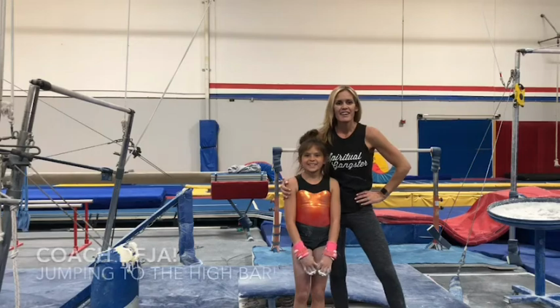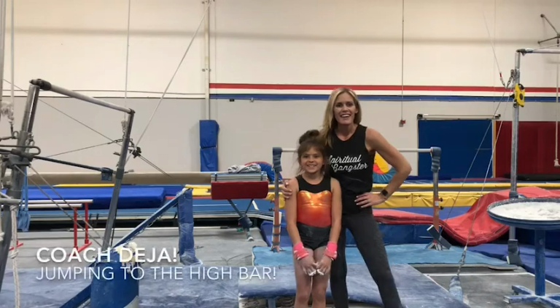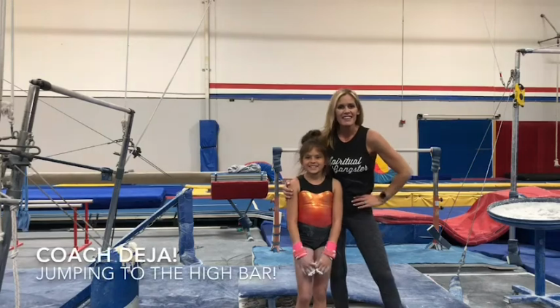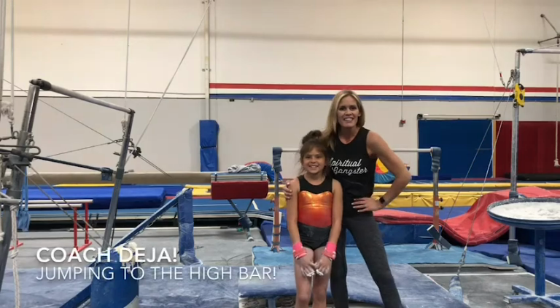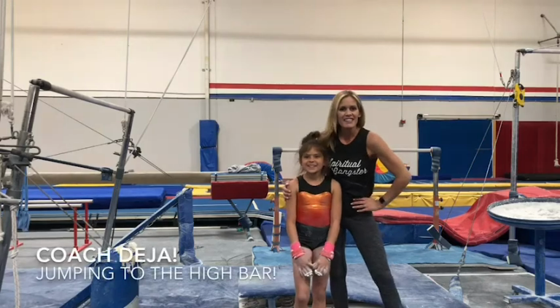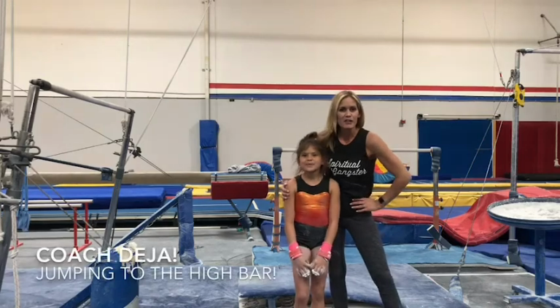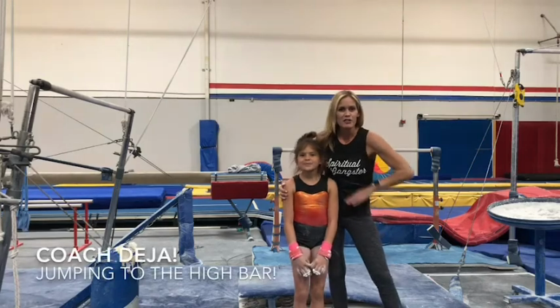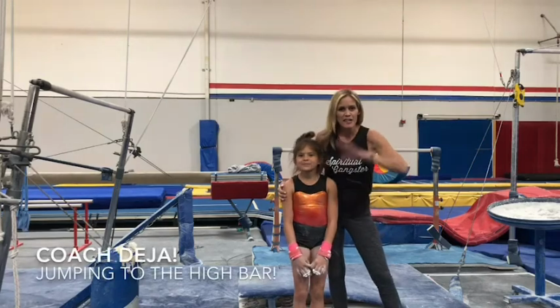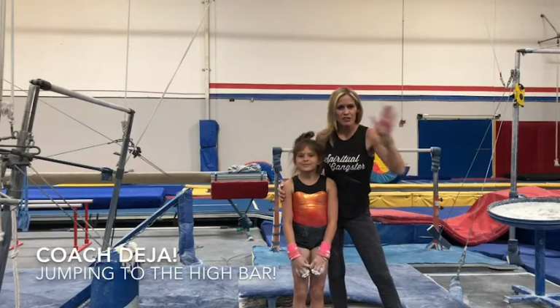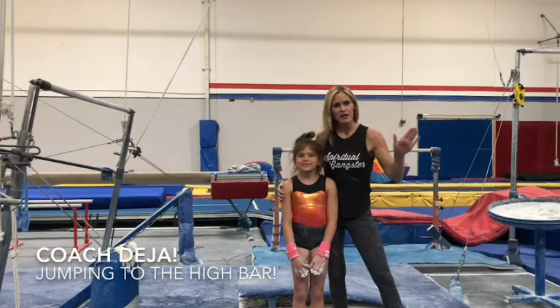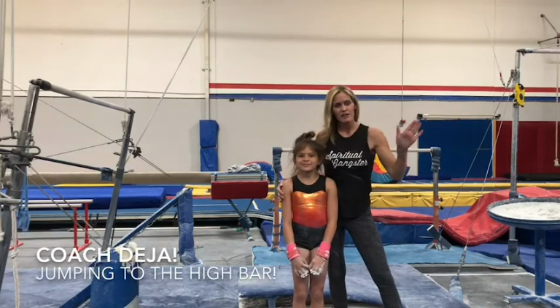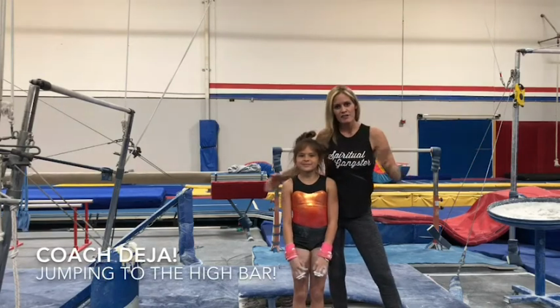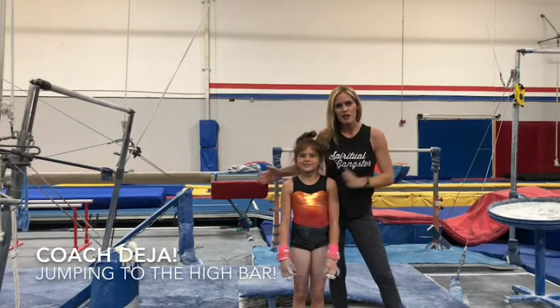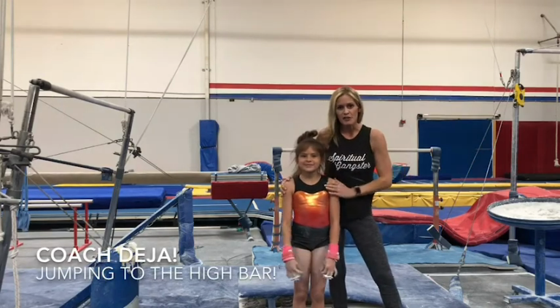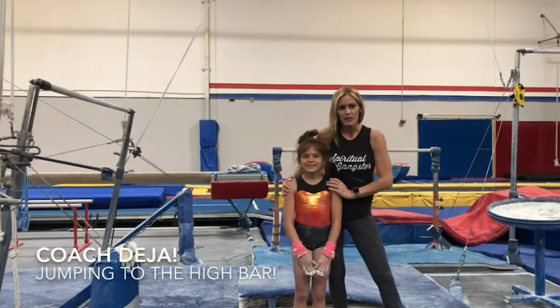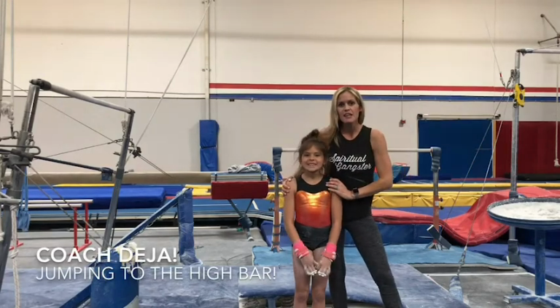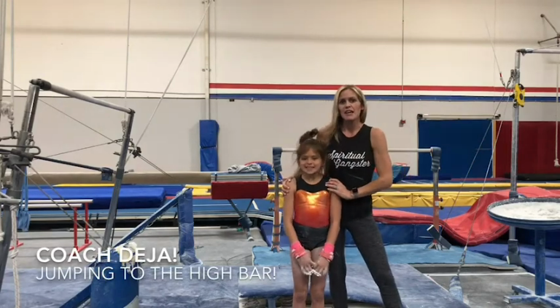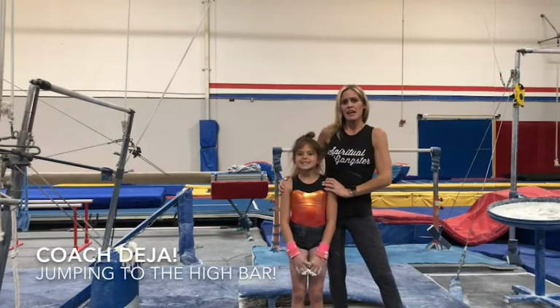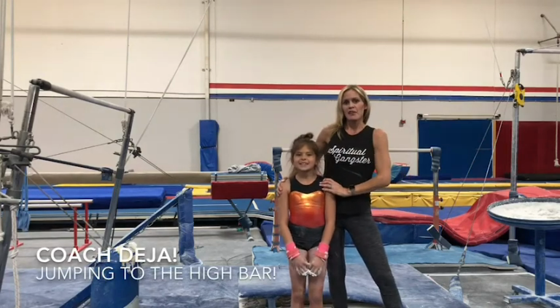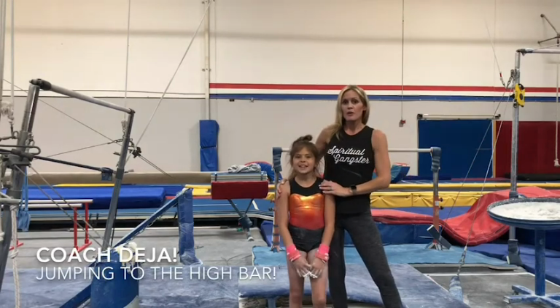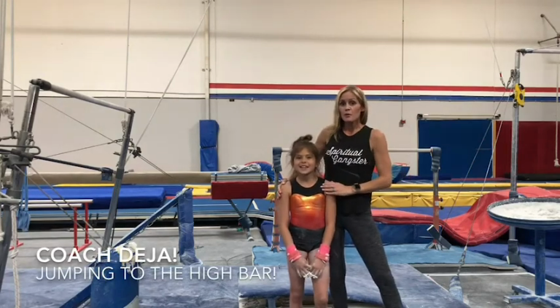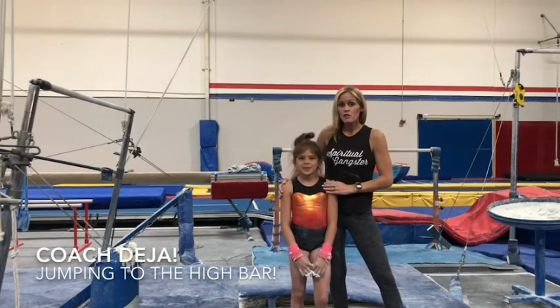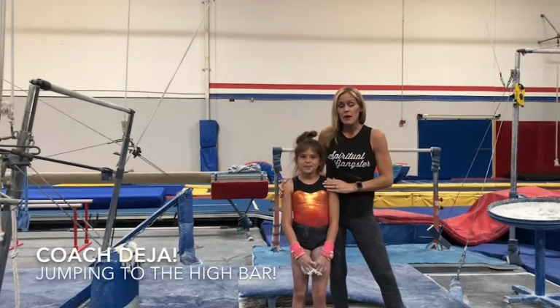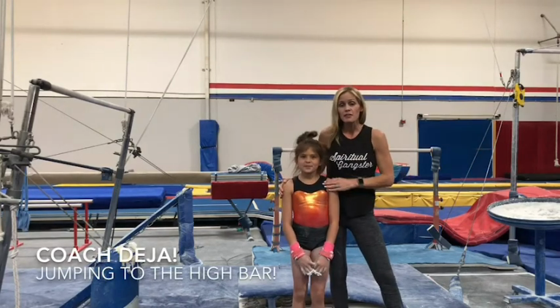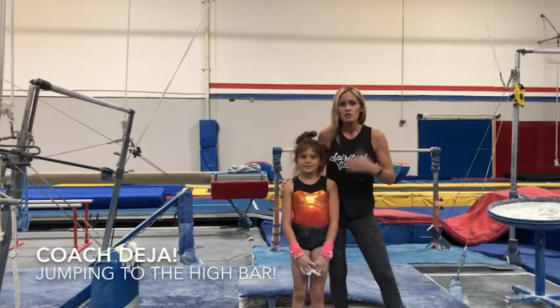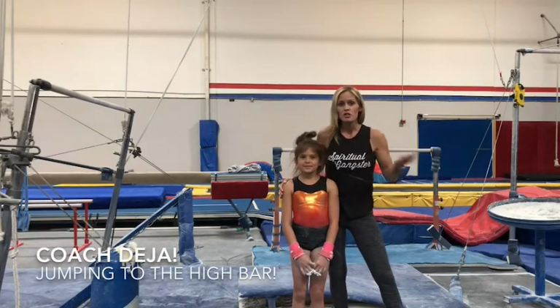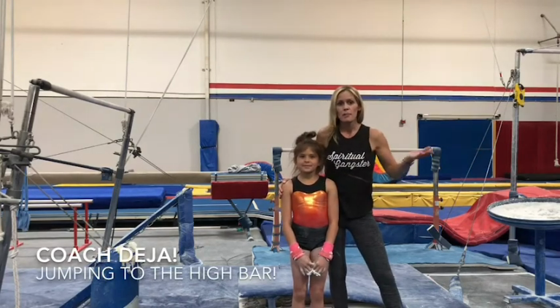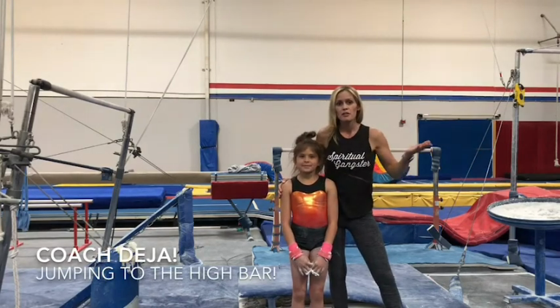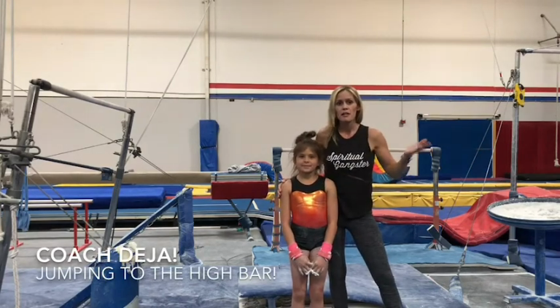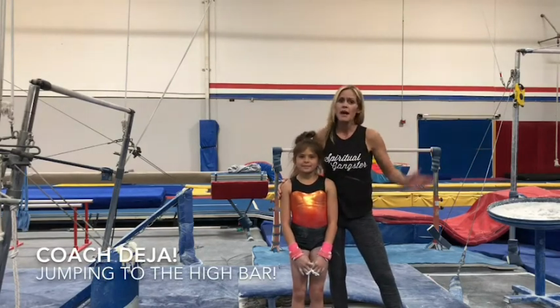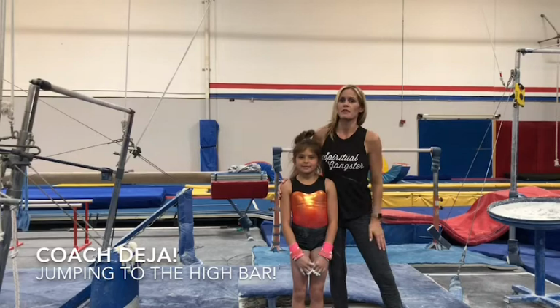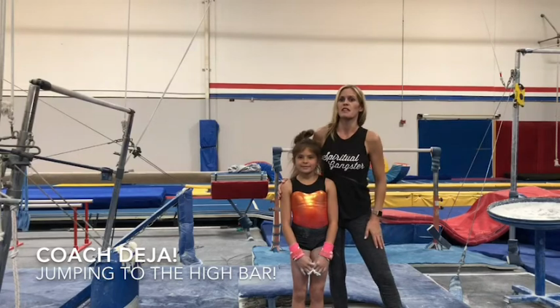Hi guys, Coach Deja here. This is Audrey, and we are going to practice her jump to the high bar today.